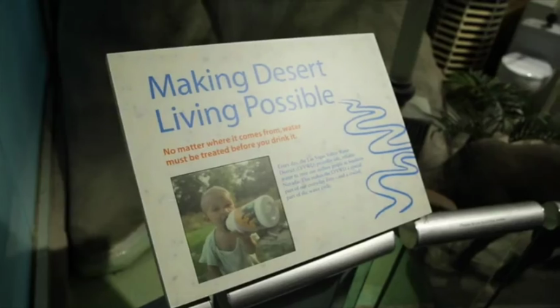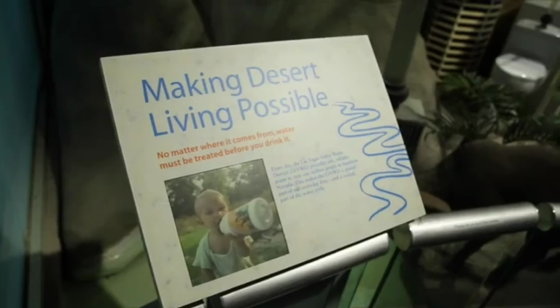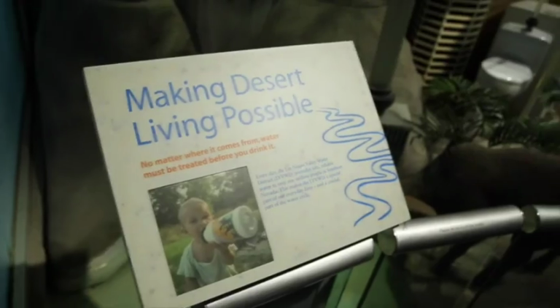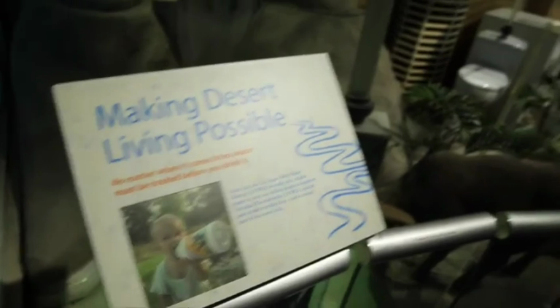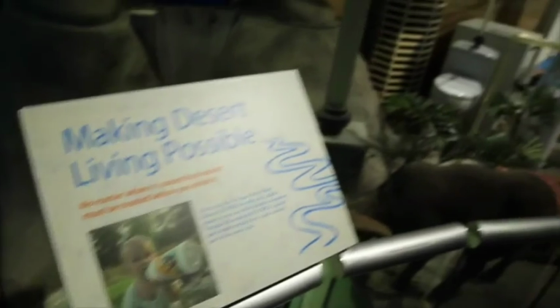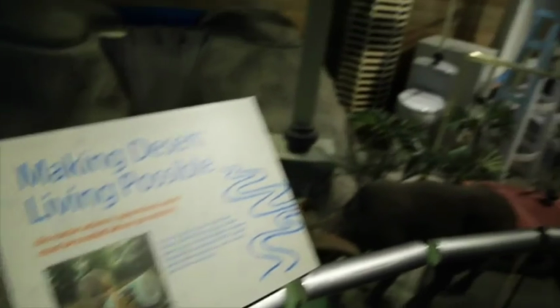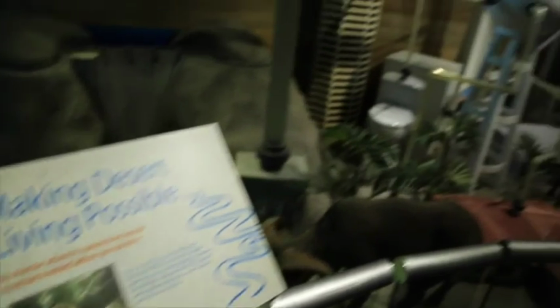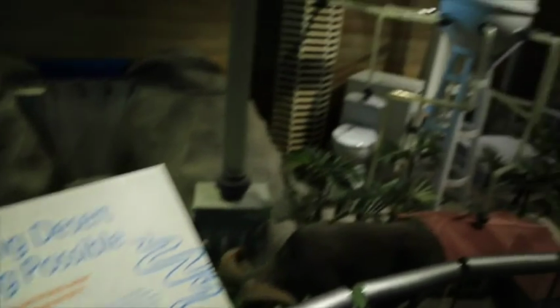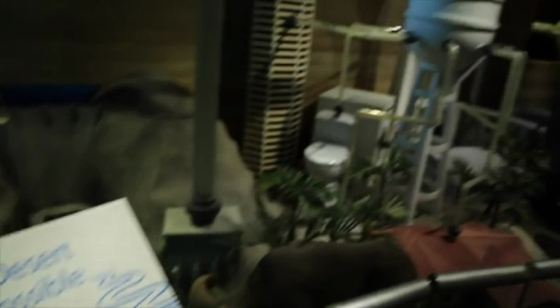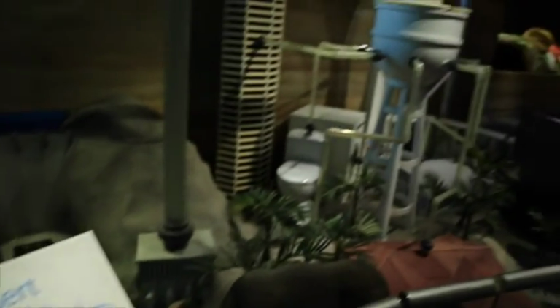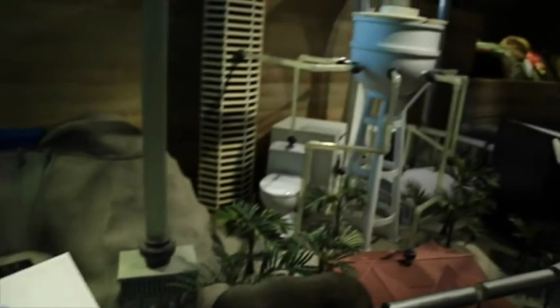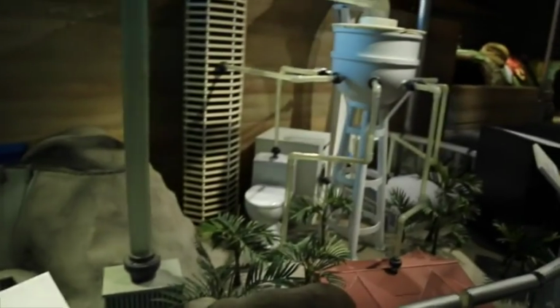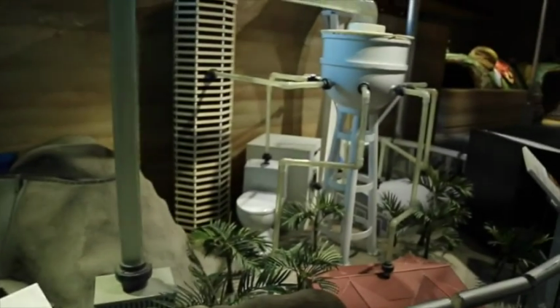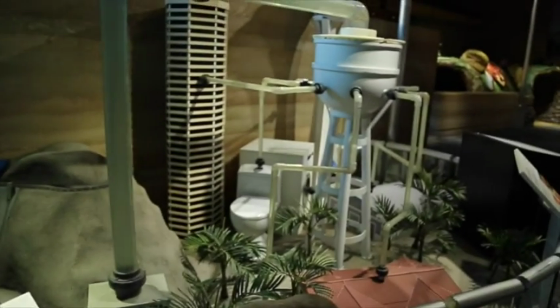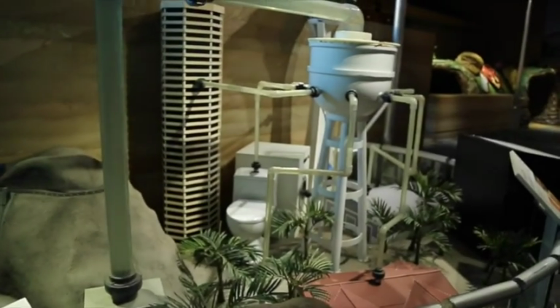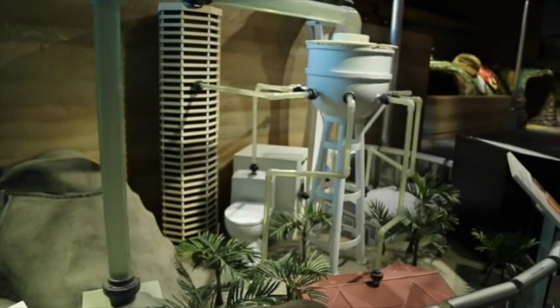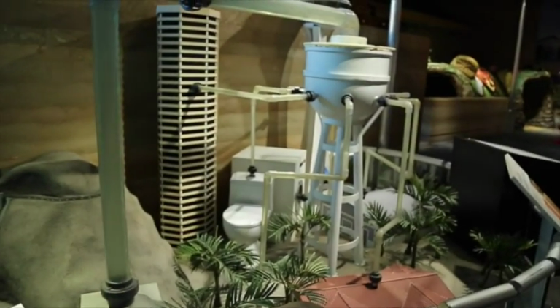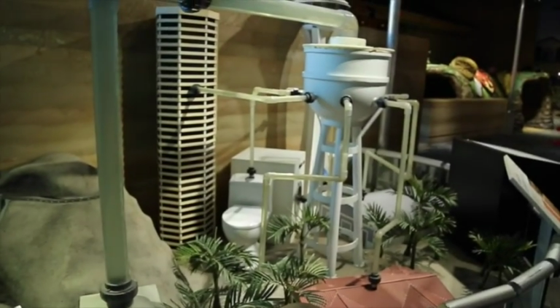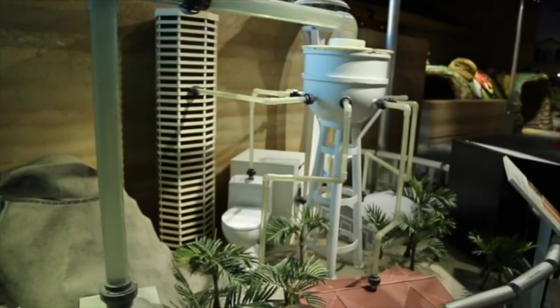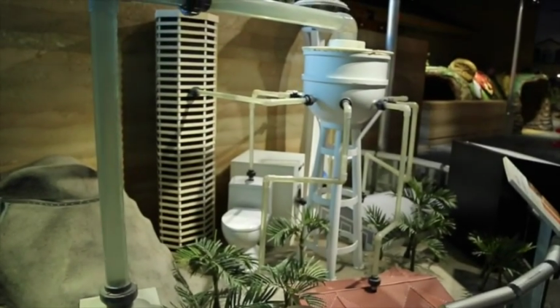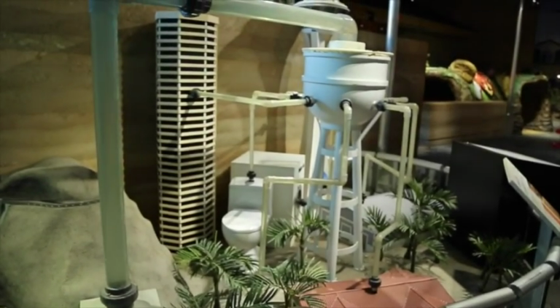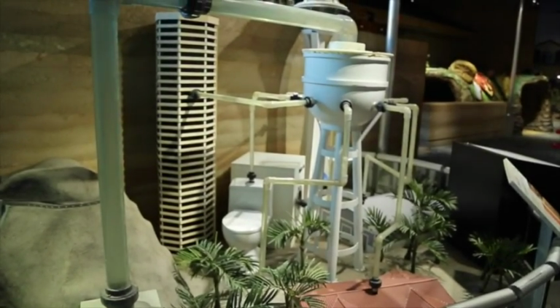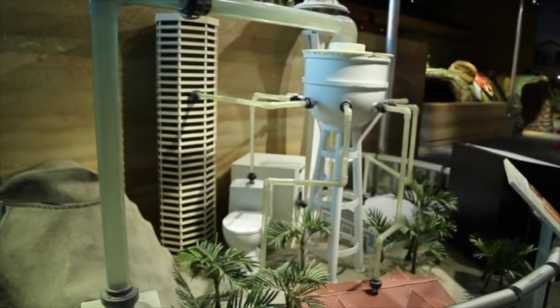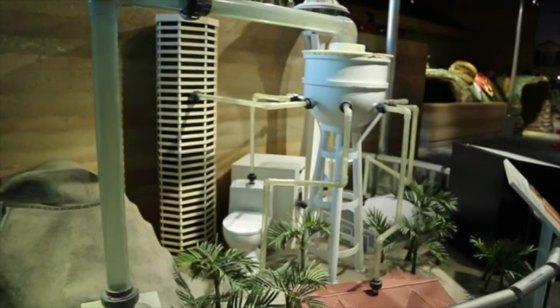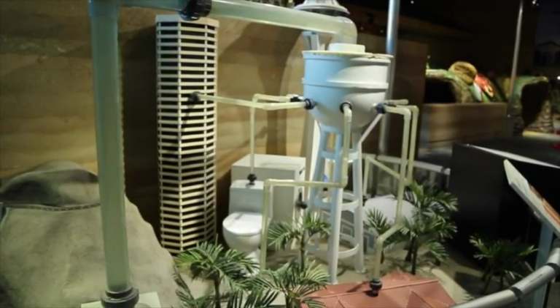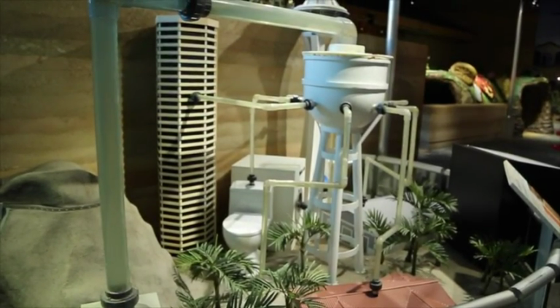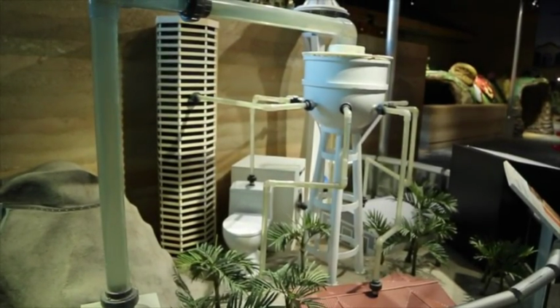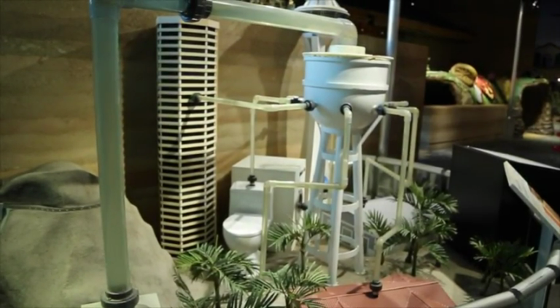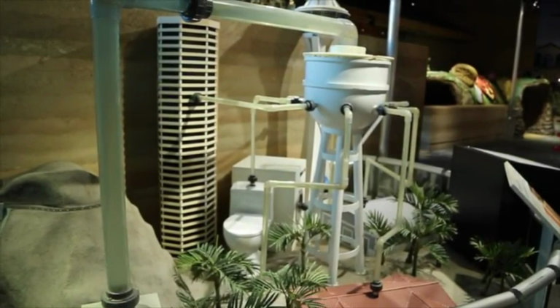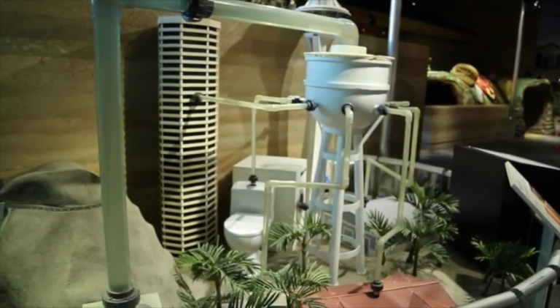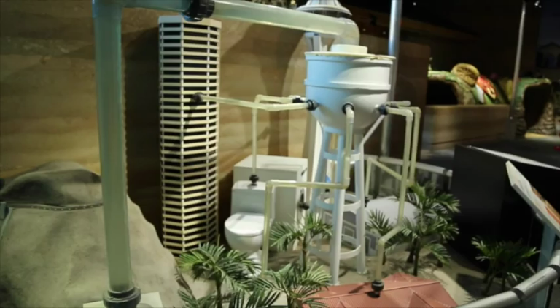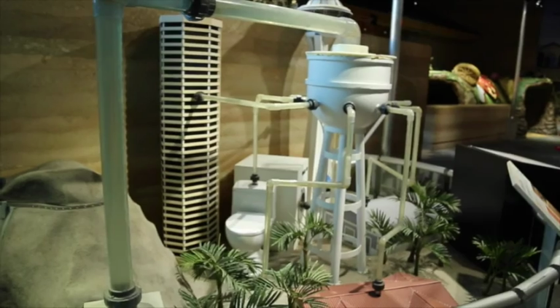The water fountain model demonstrates how water is pumped from Lake Mead, our primary source of drinking water.